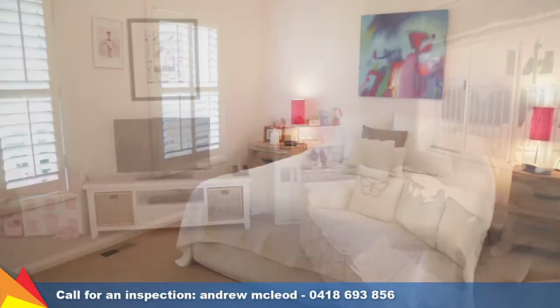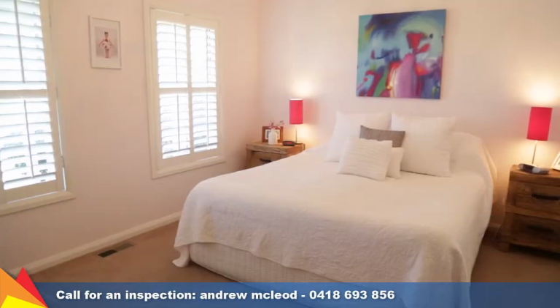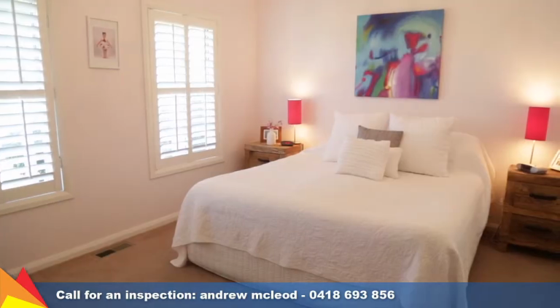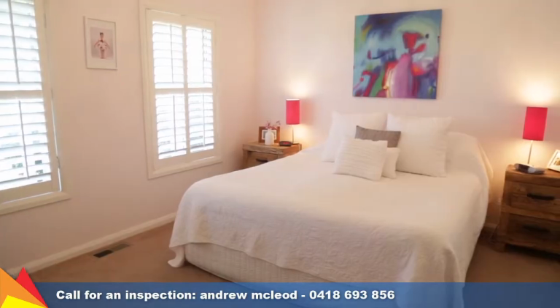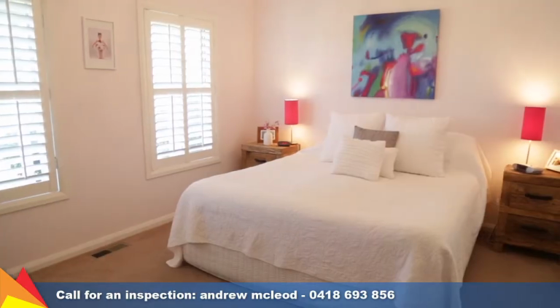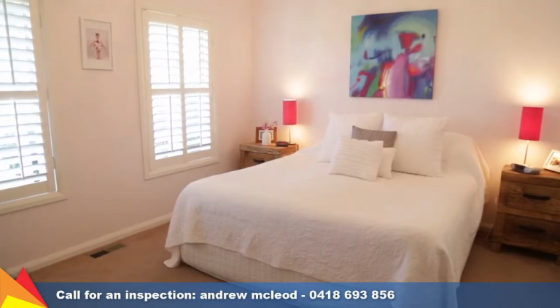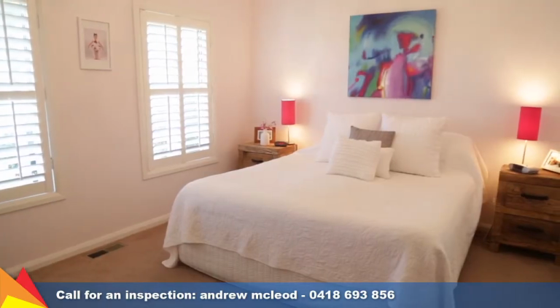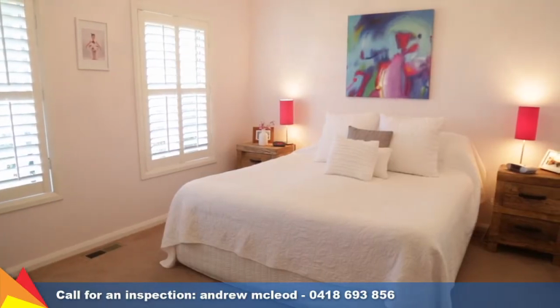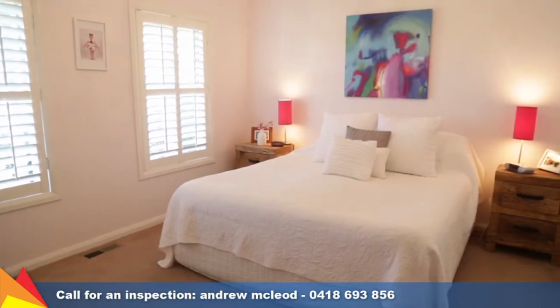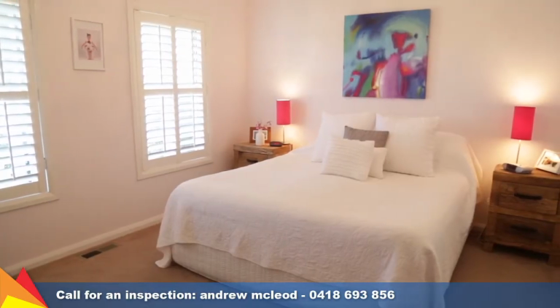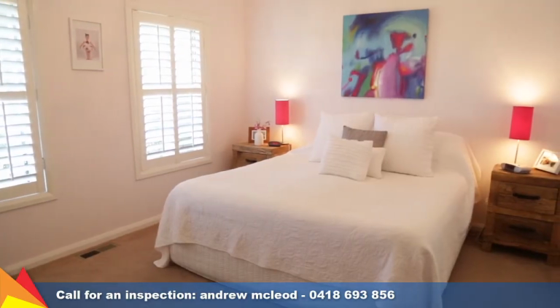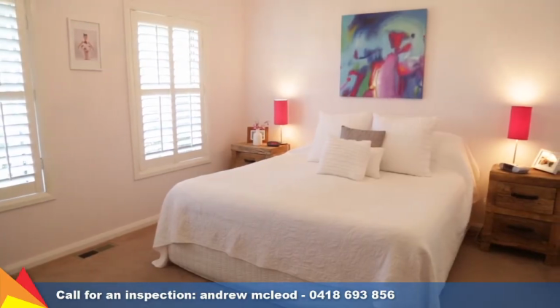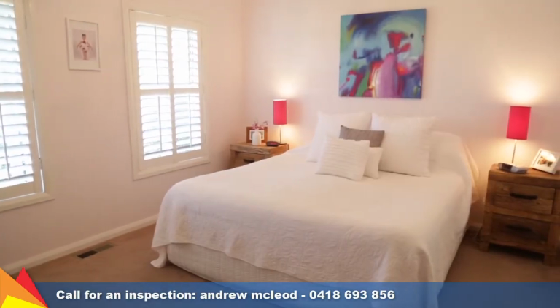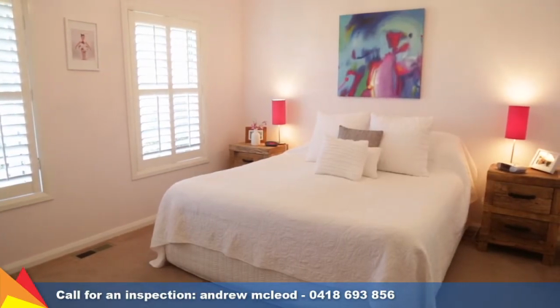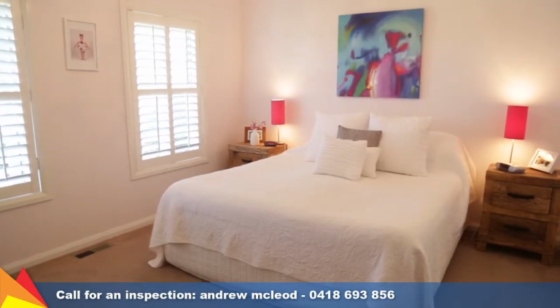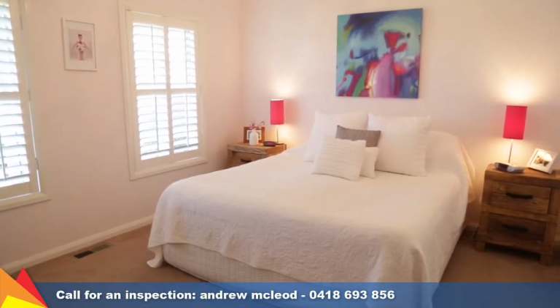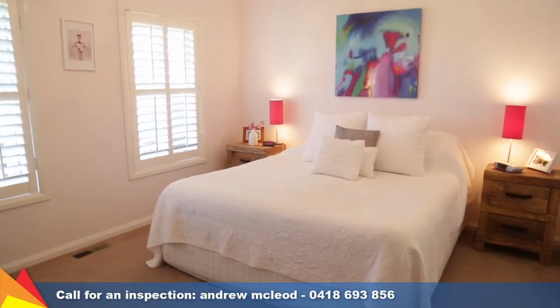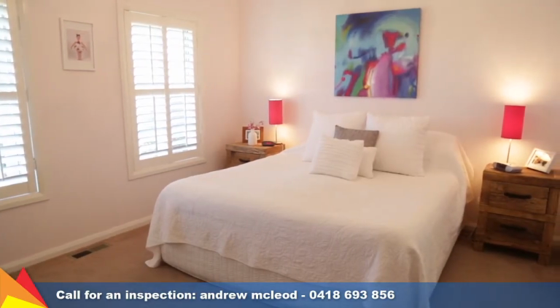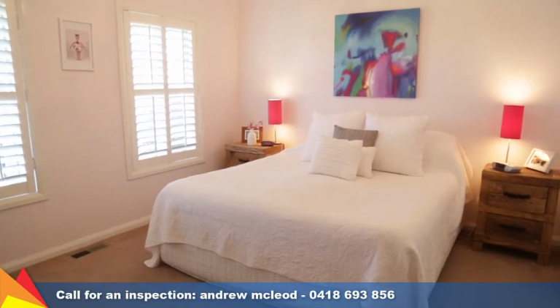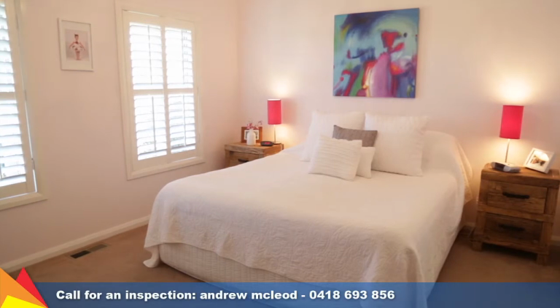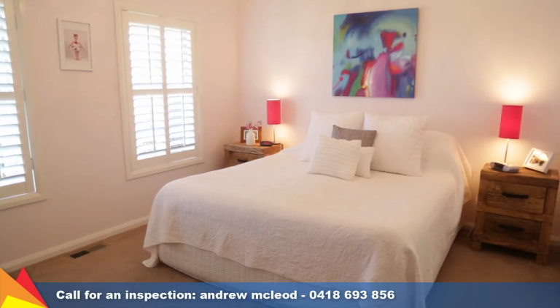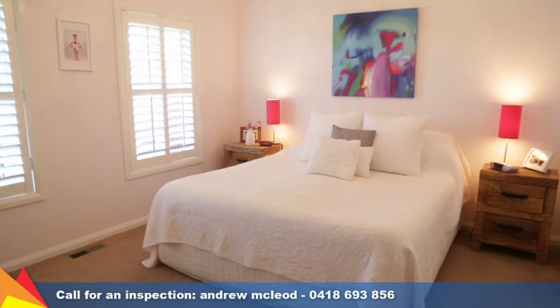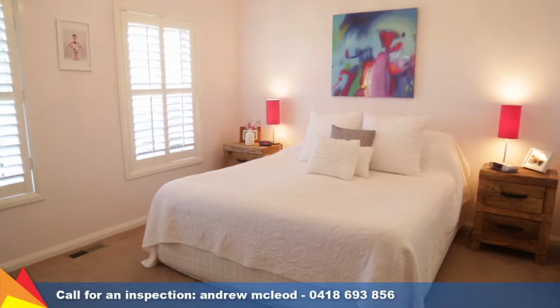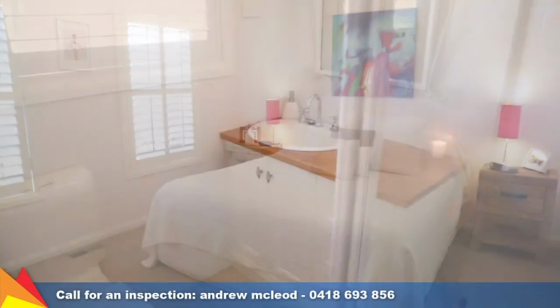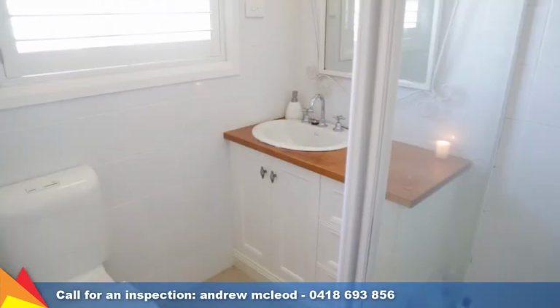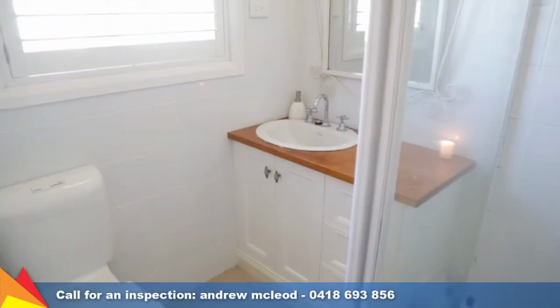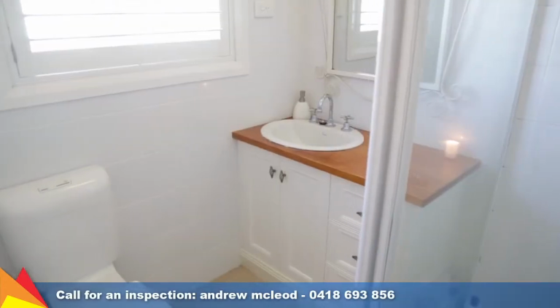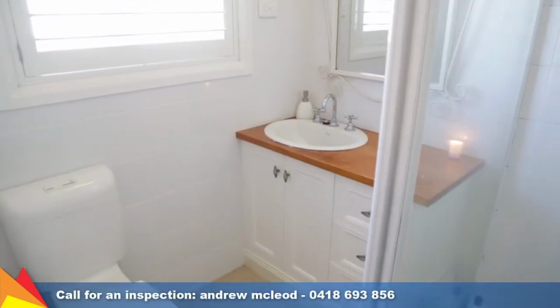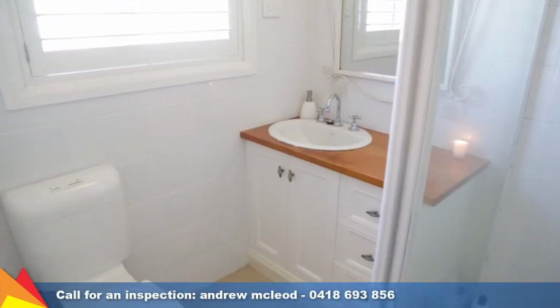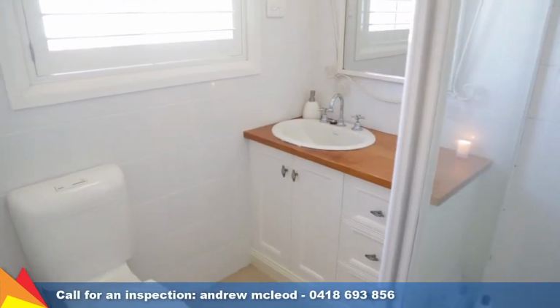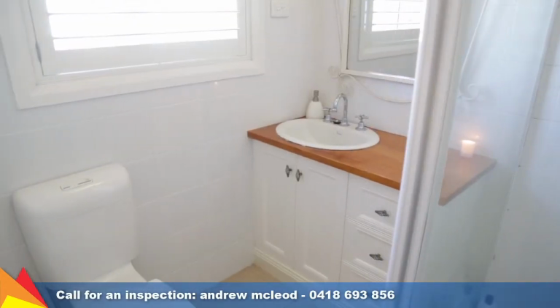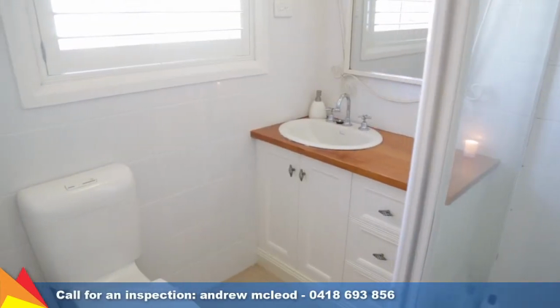Four generous bedrooms, all with built-in robes. The main is positioned away from the other bedrooms and includes a walk-in robe and ensuite.